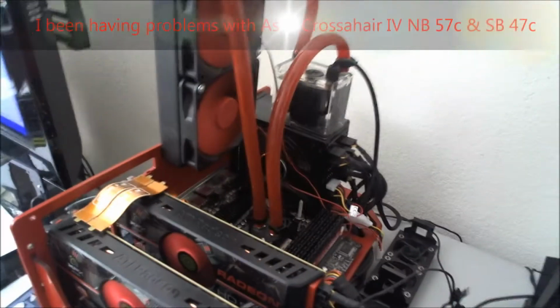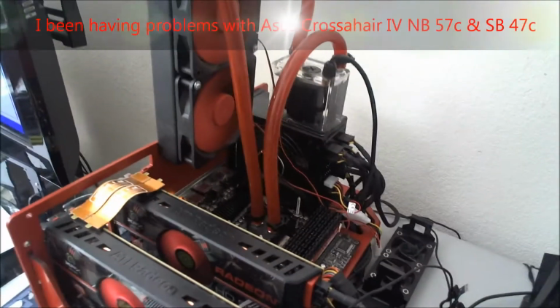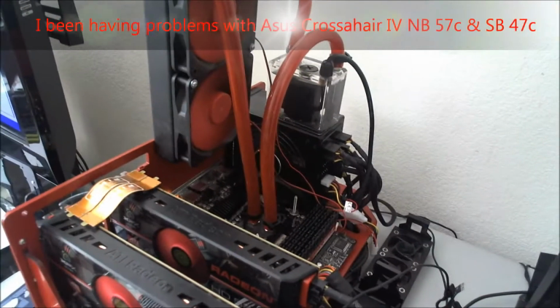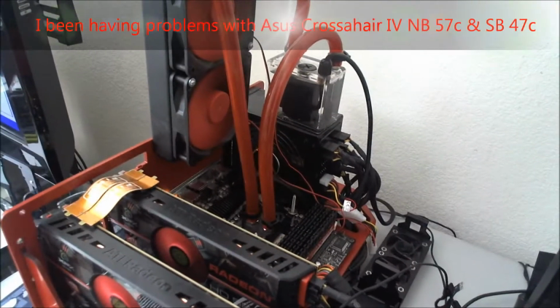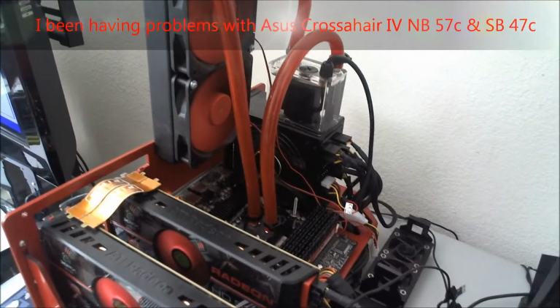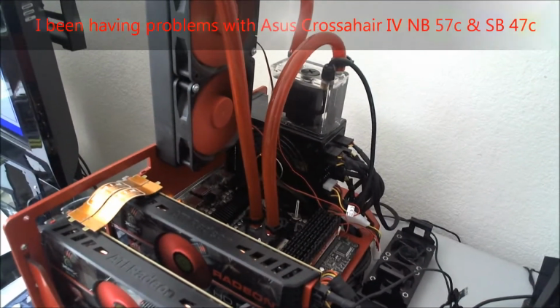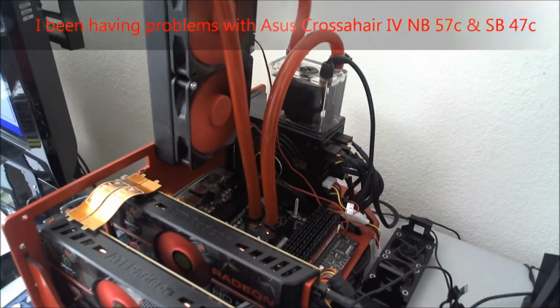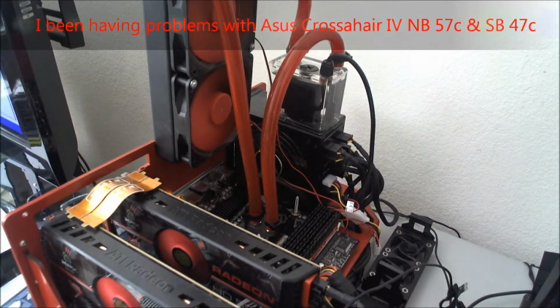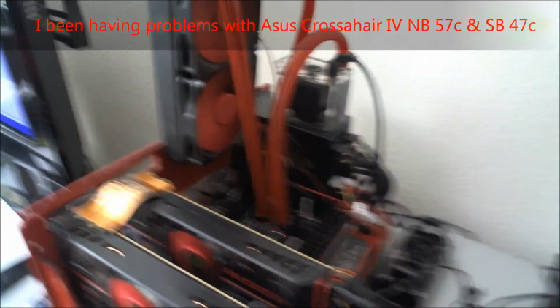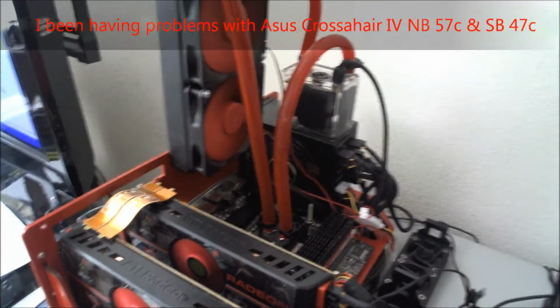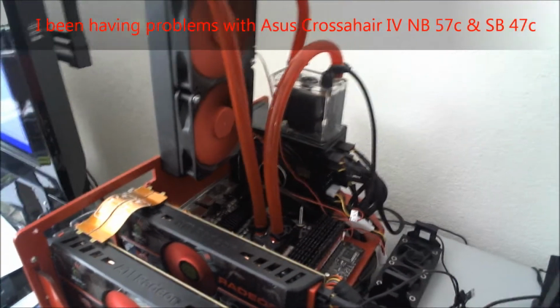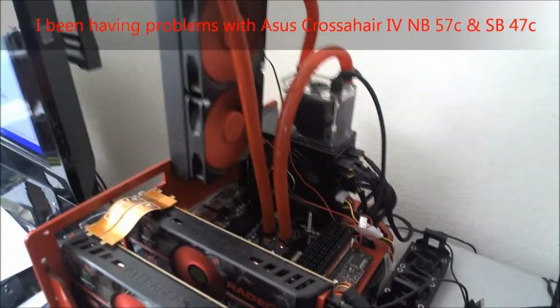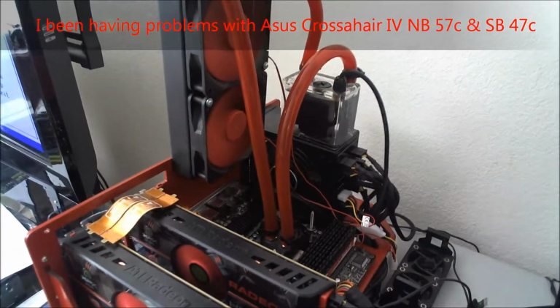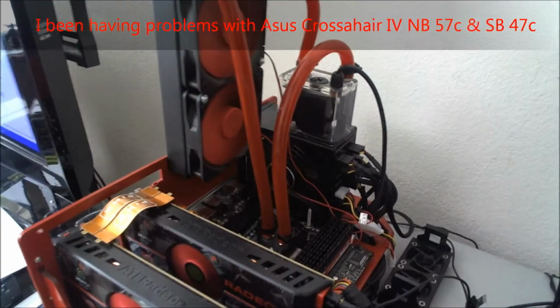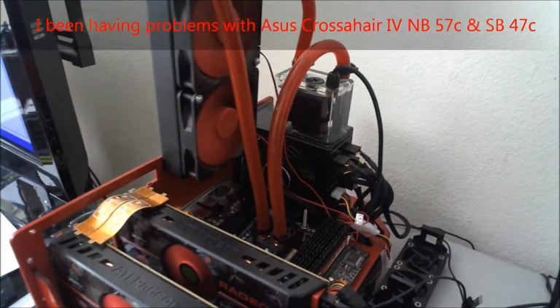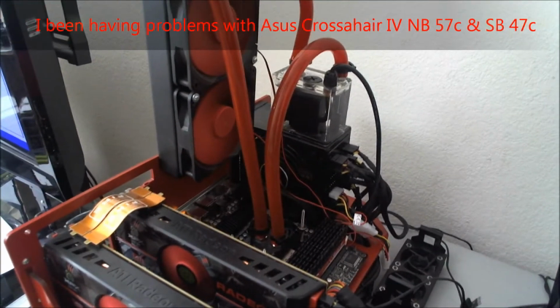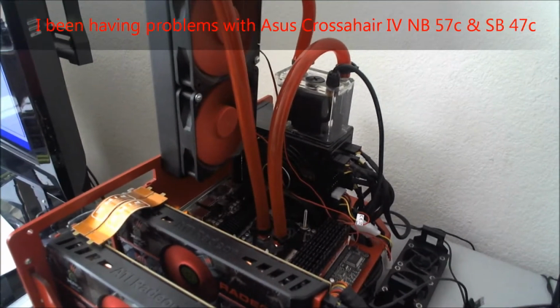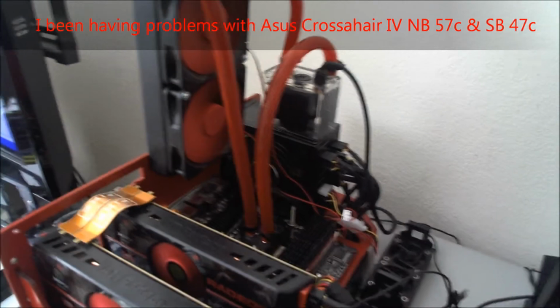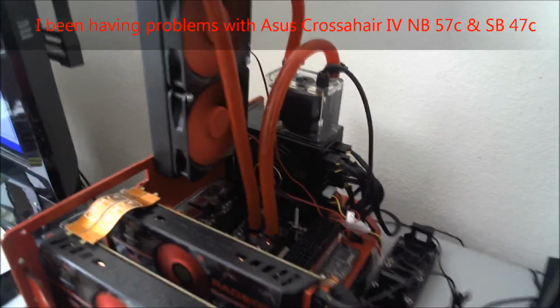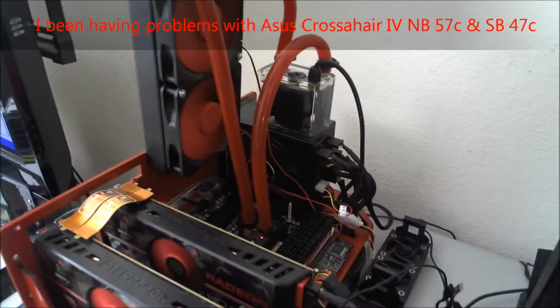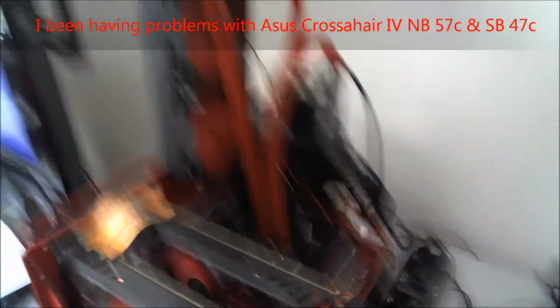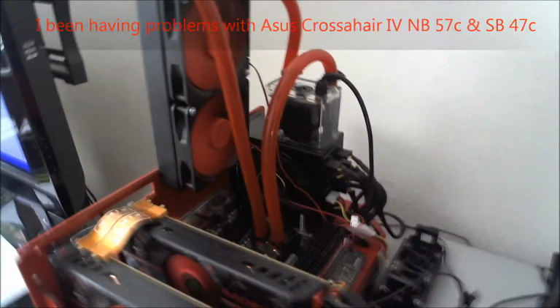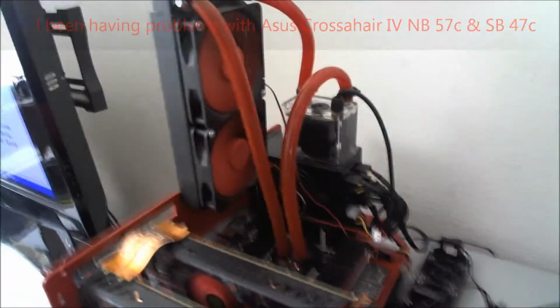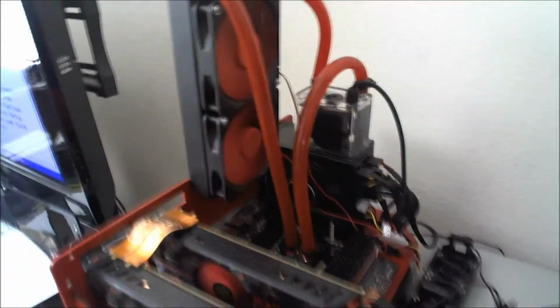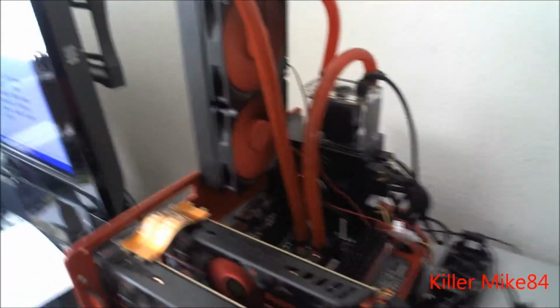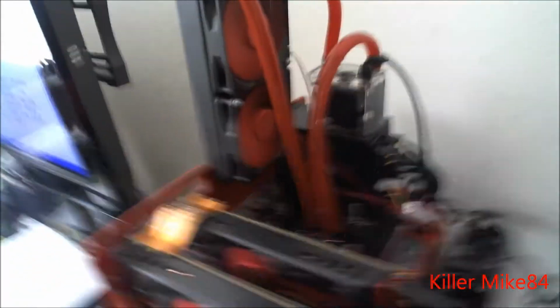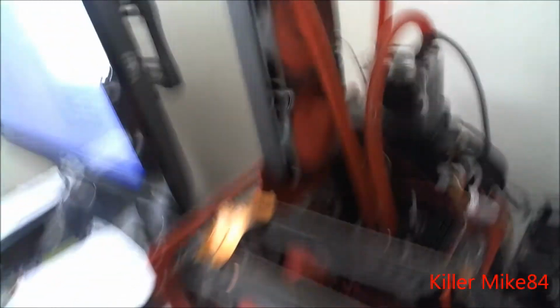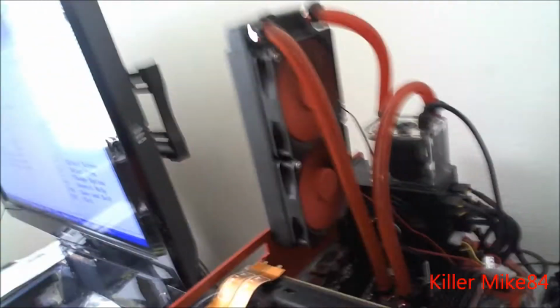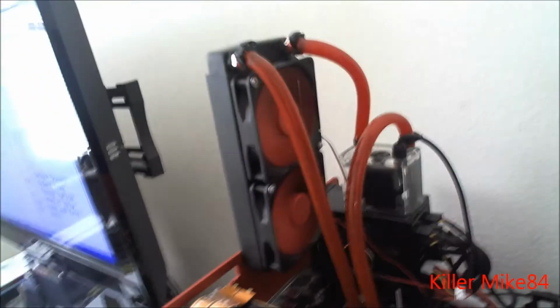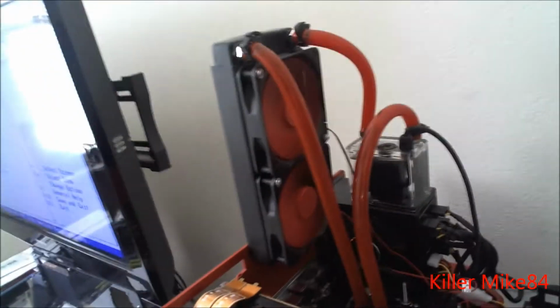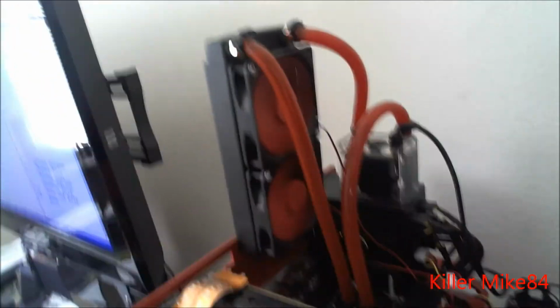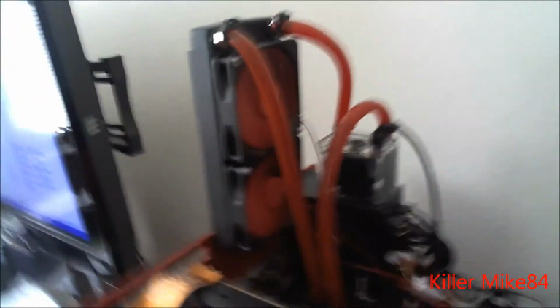Hi guys, this is KillMyKD4 here again. I wanted to ask a question for you guys.